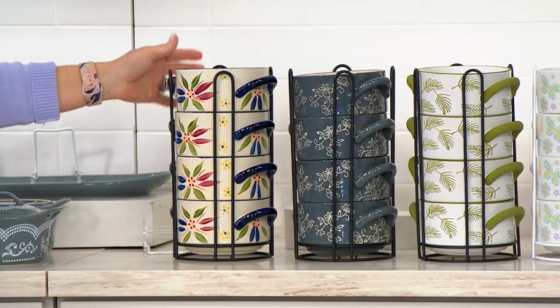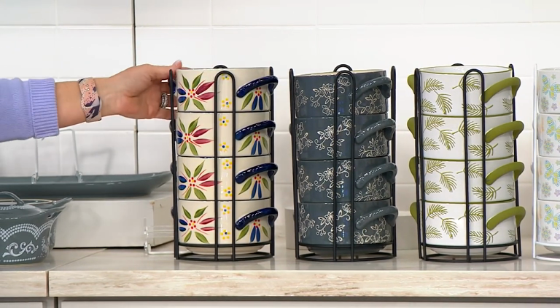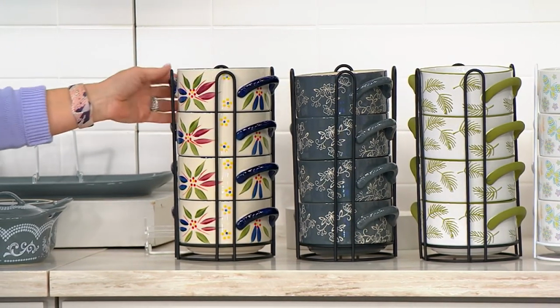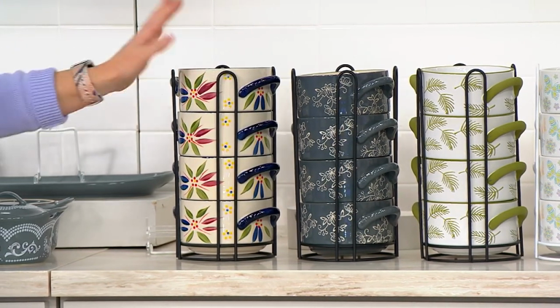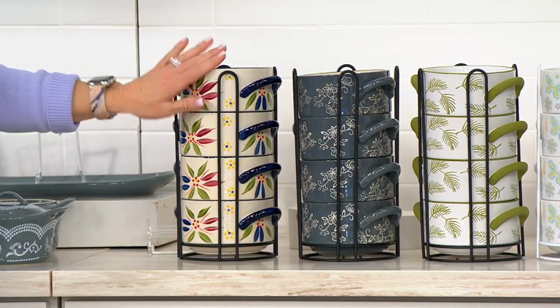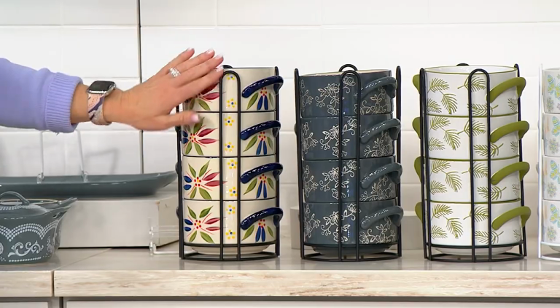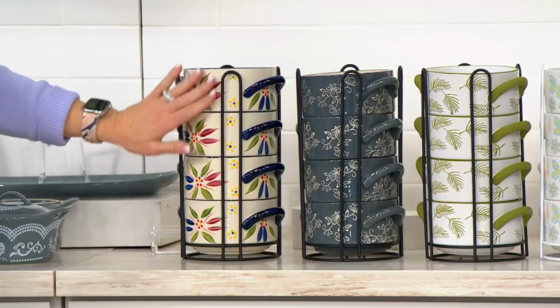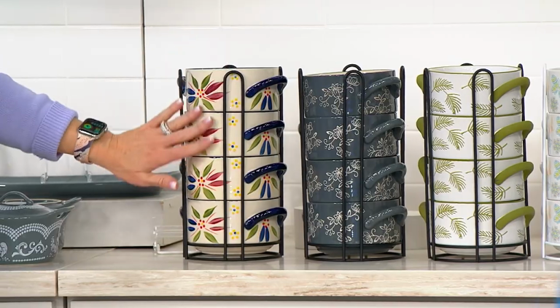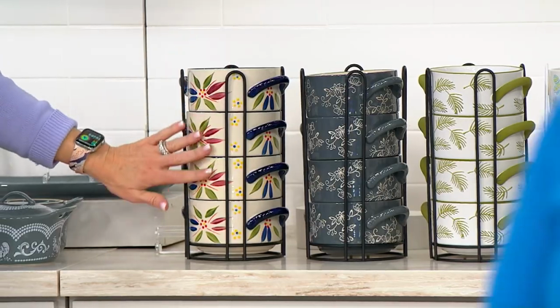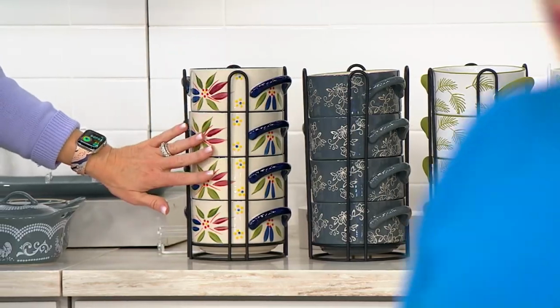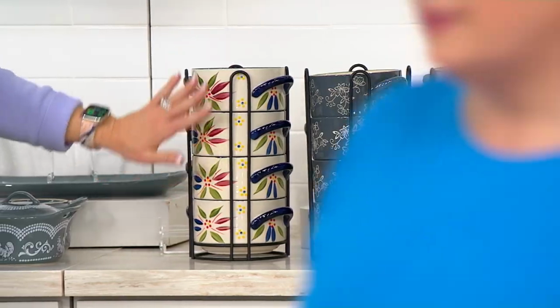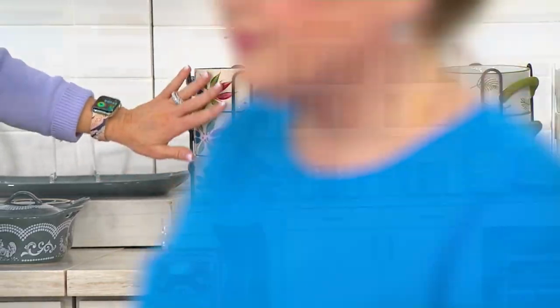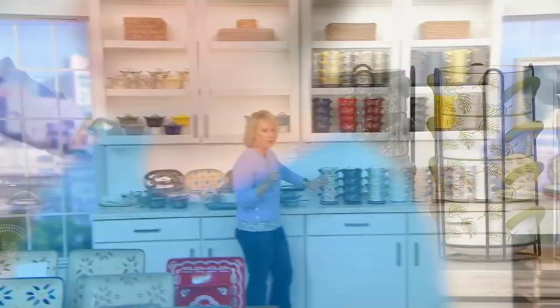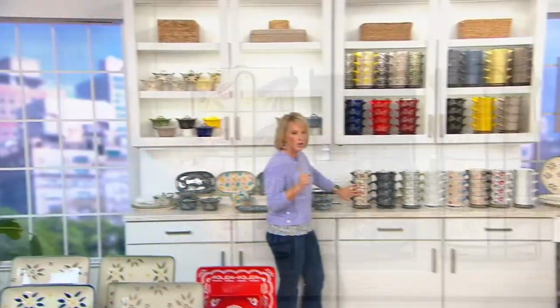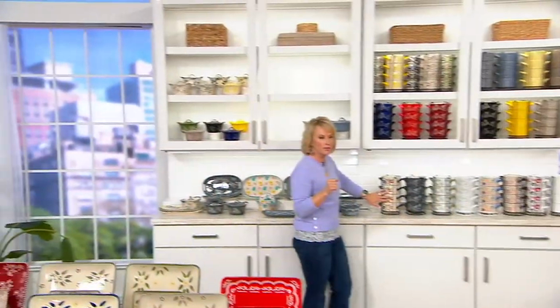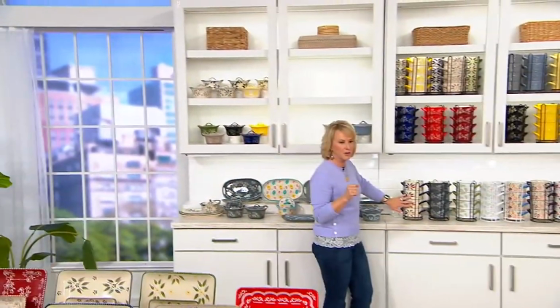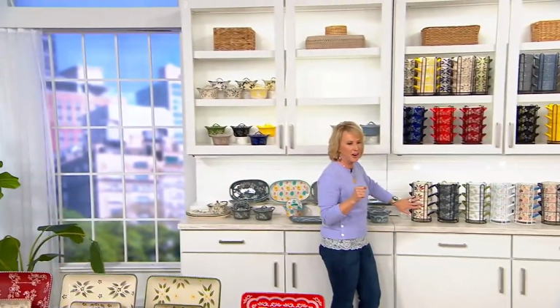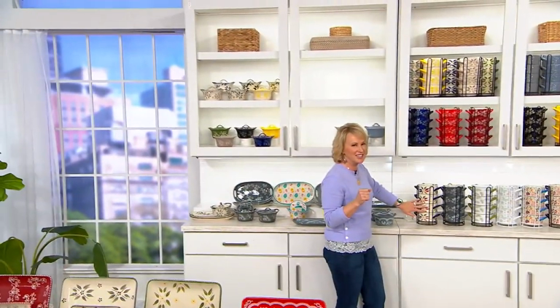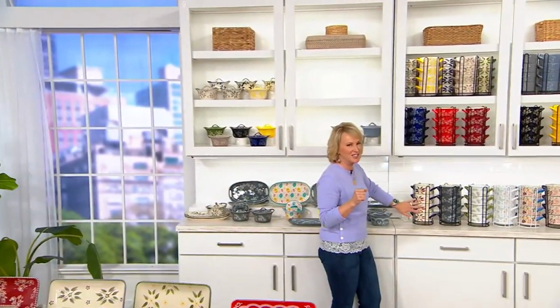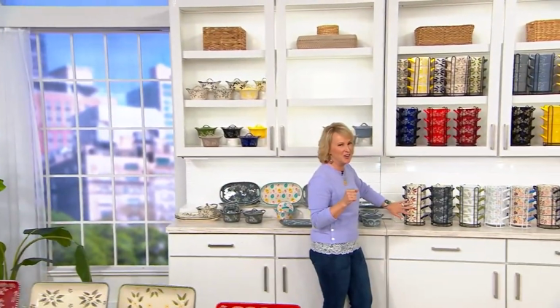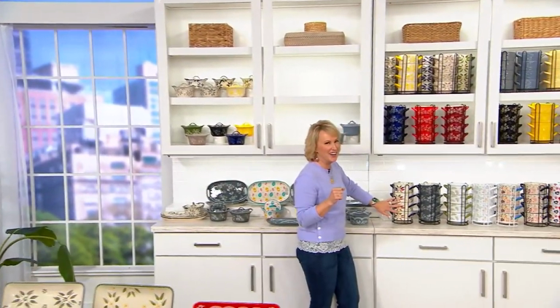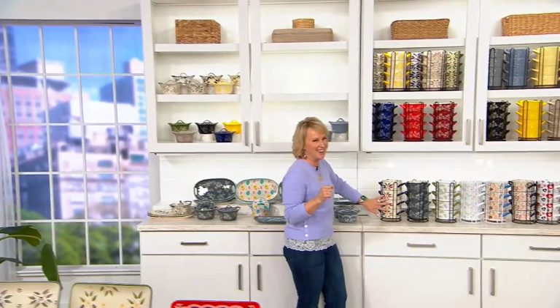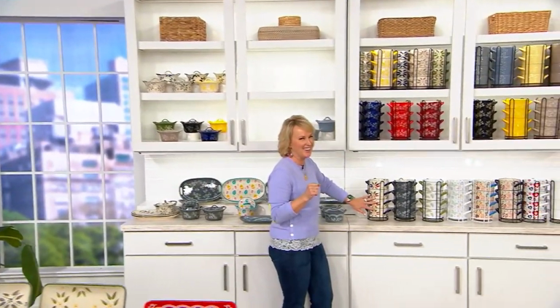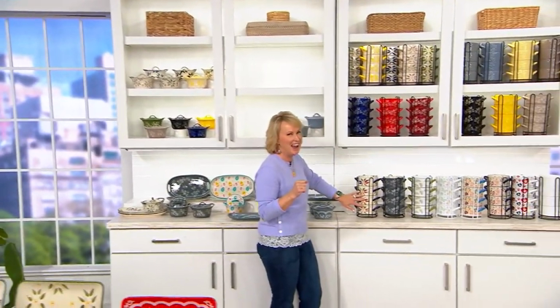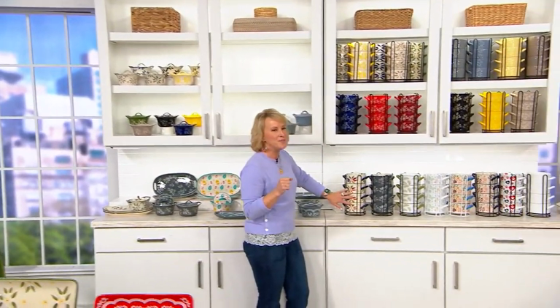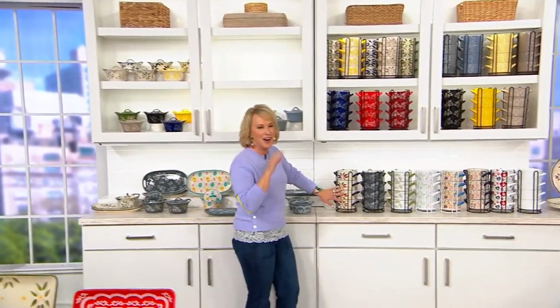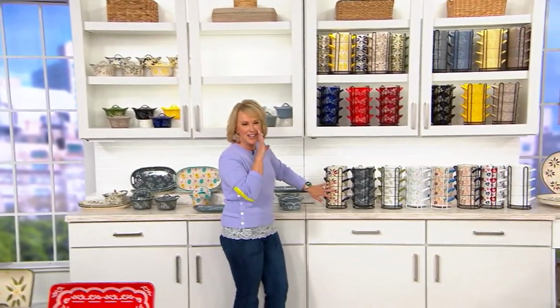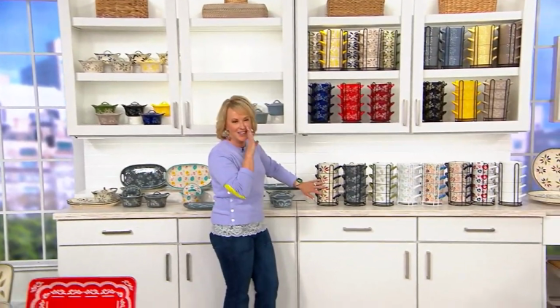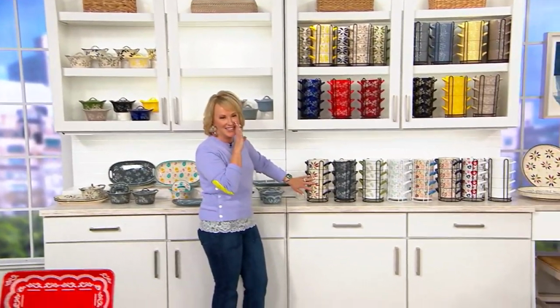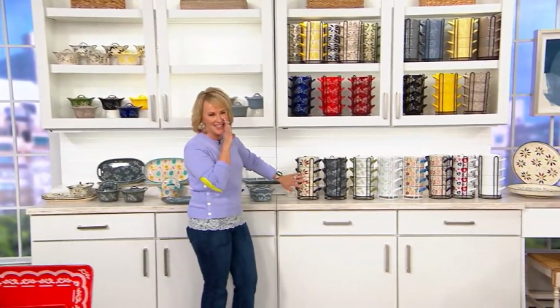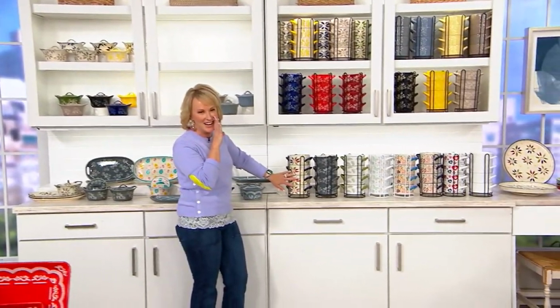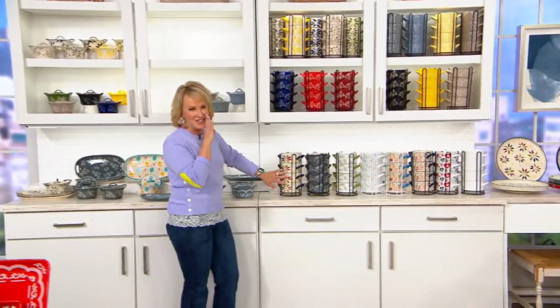So here I wanted to just show you the profile. It's still all of the great stoneware.